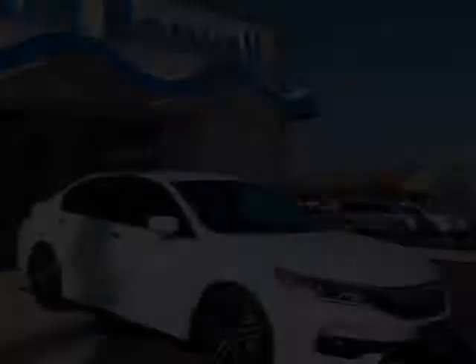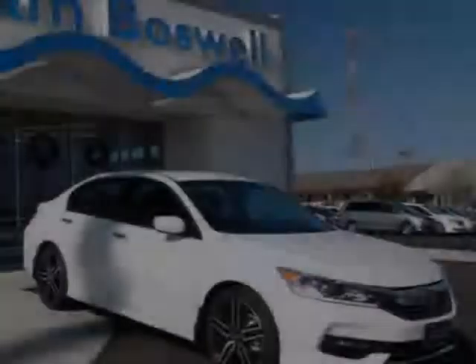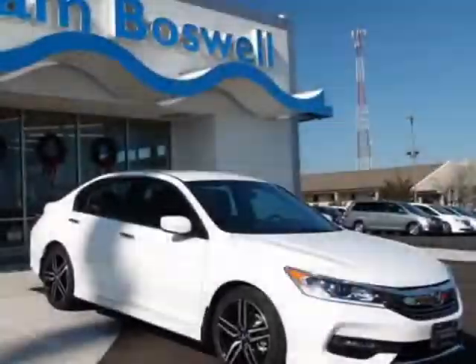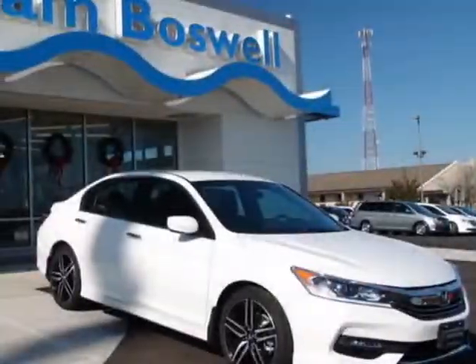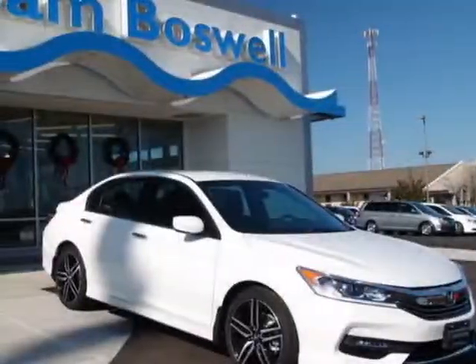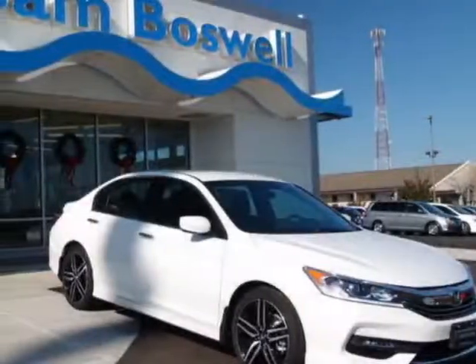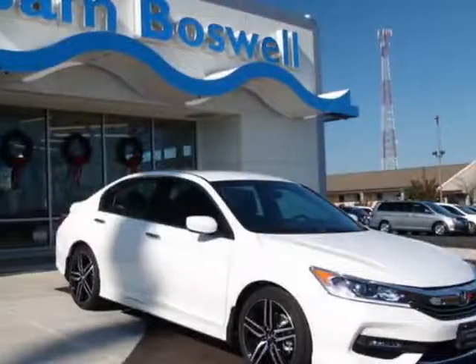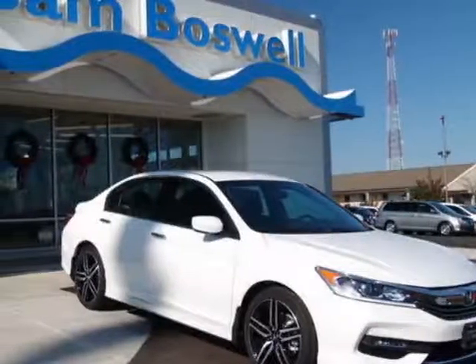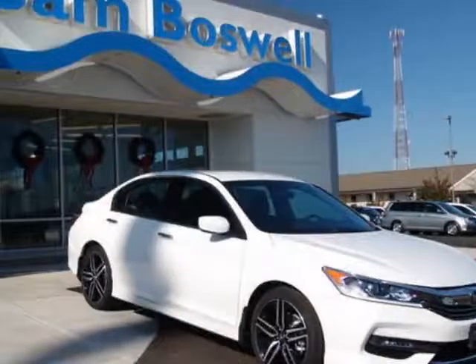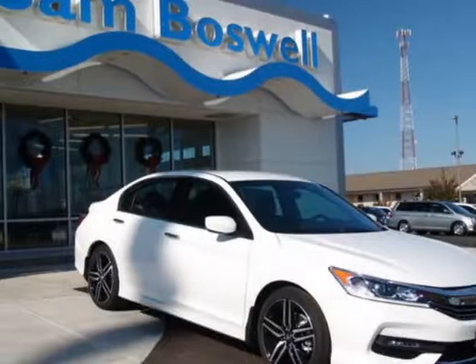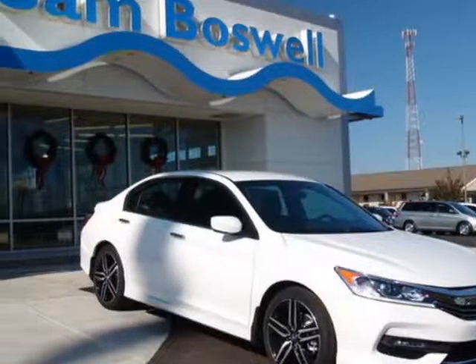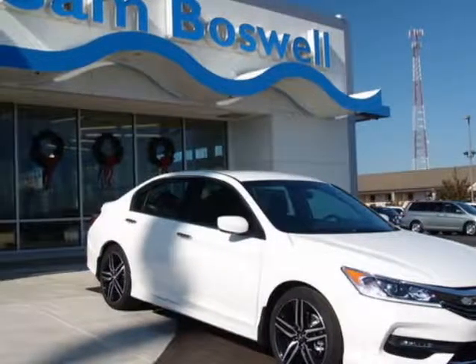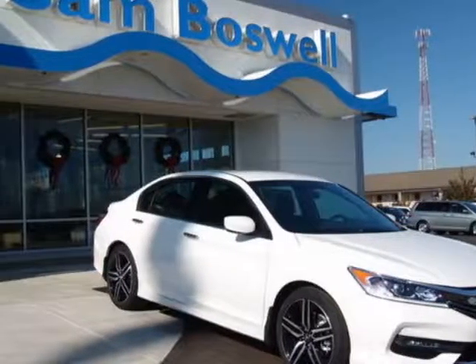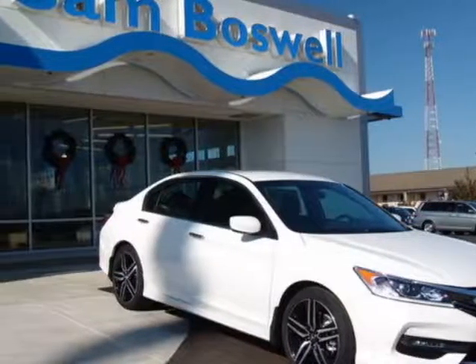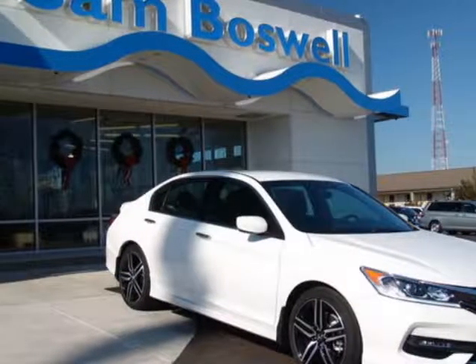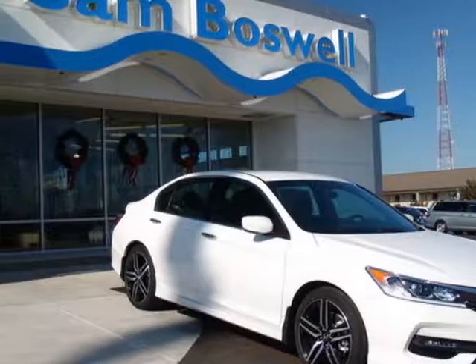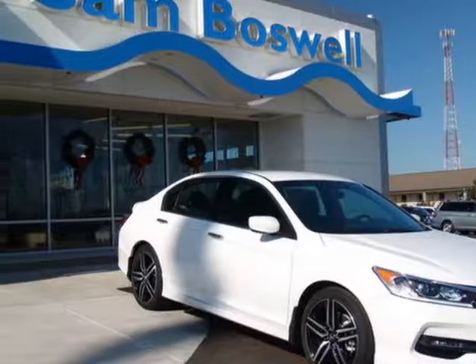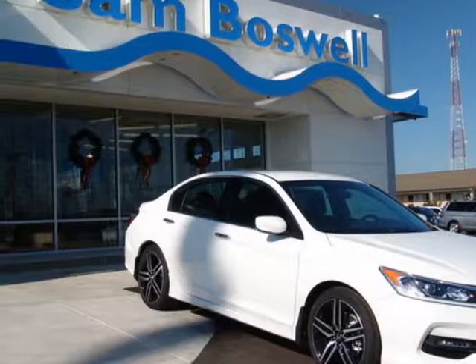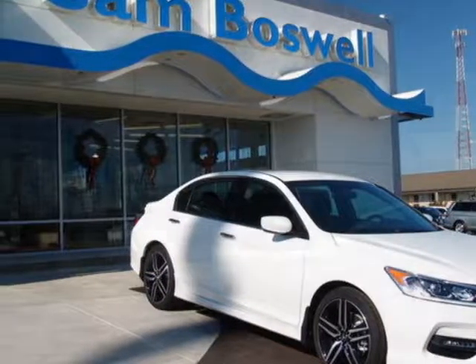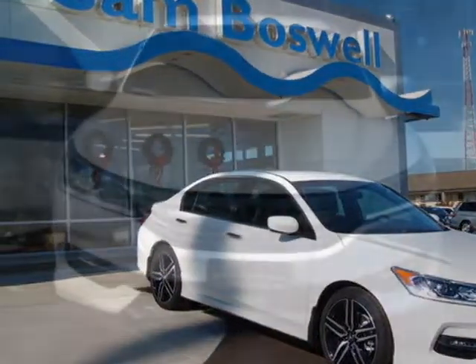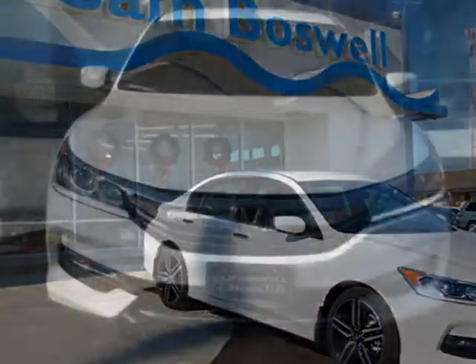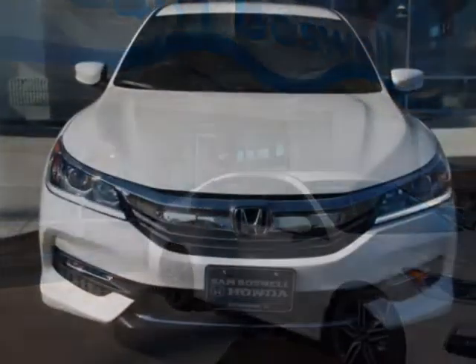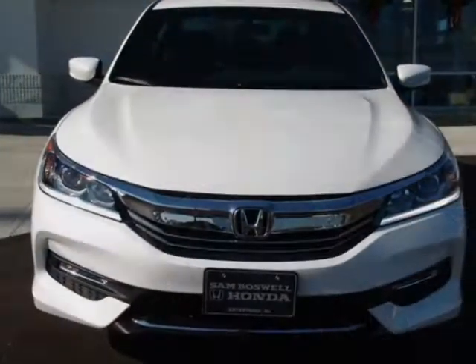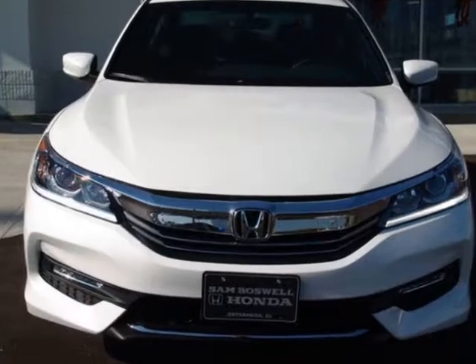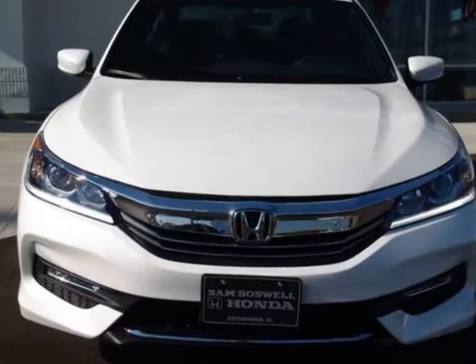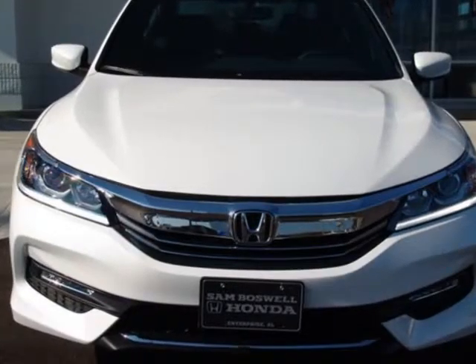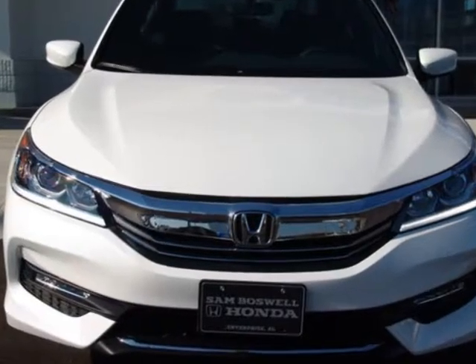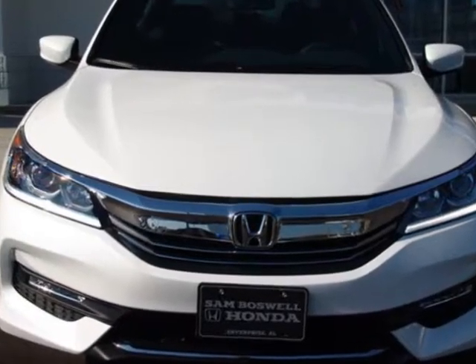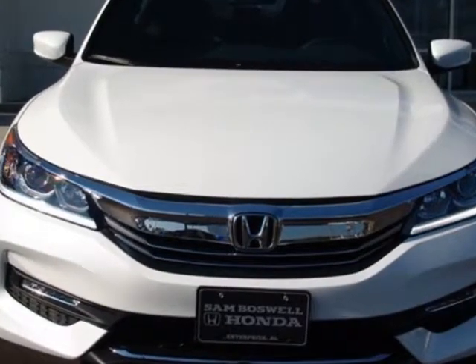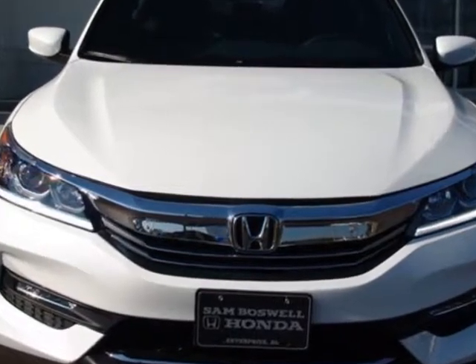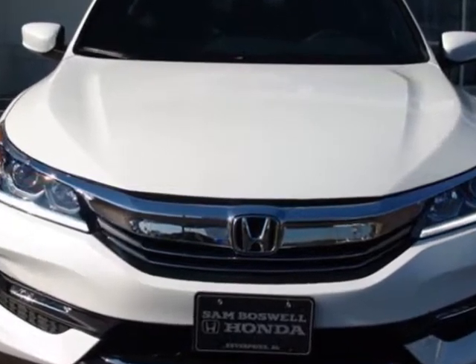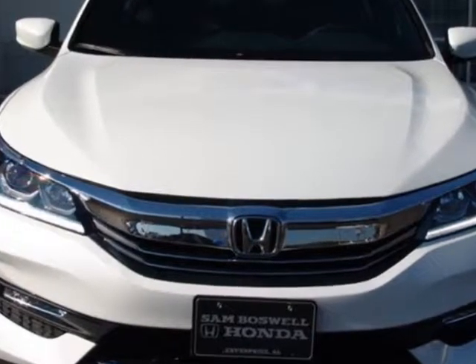Take a look at this new 2016 Honda Accord sedan. For your protection, this vehicle has a full factory warranty.